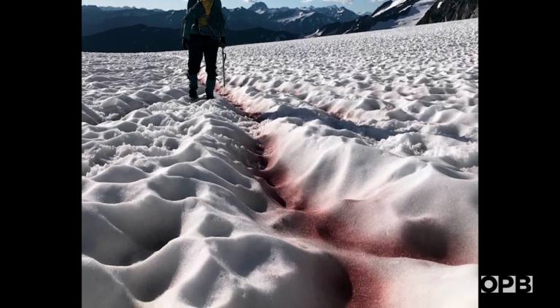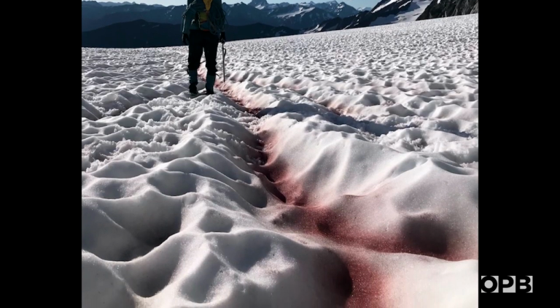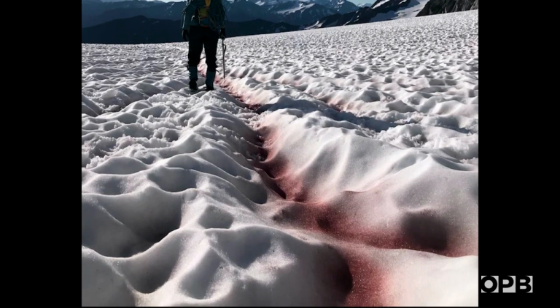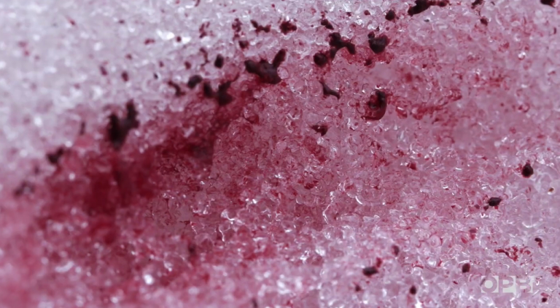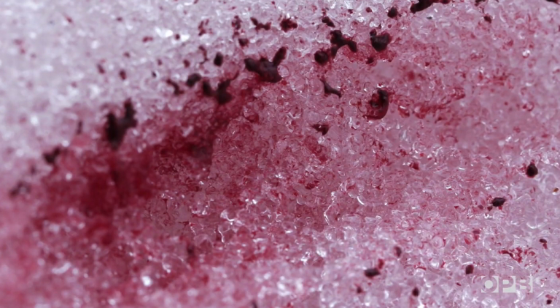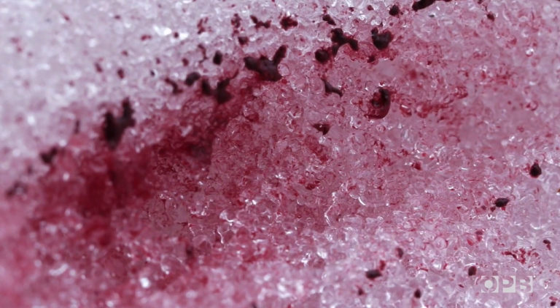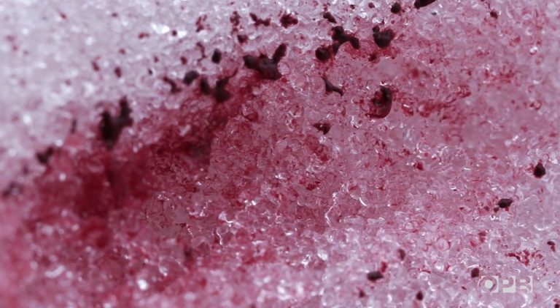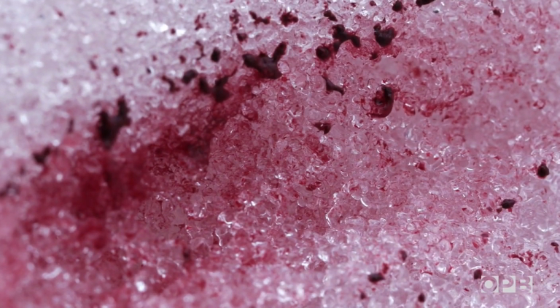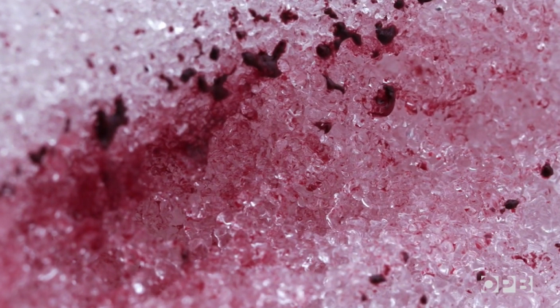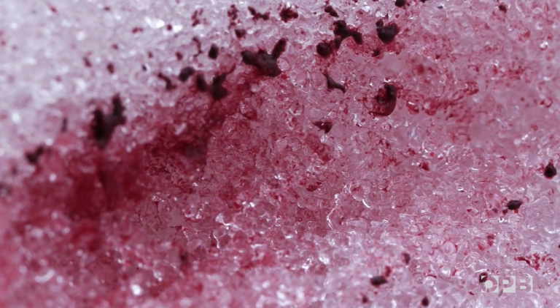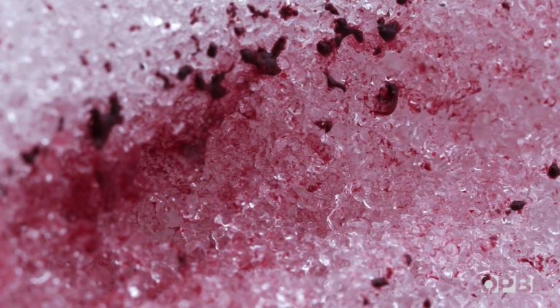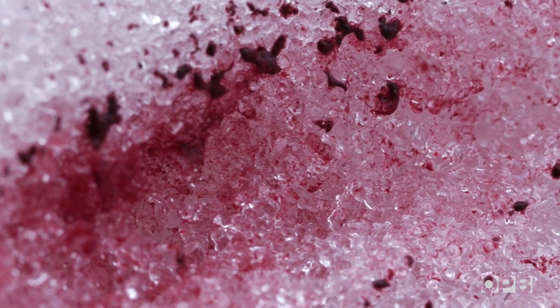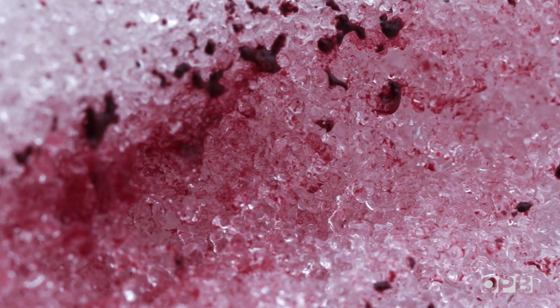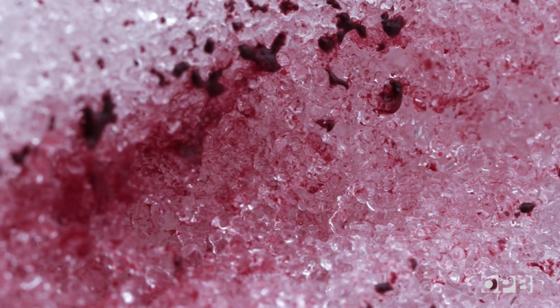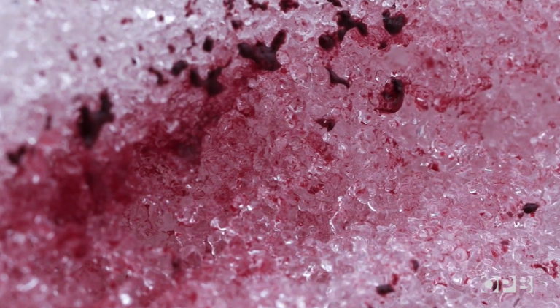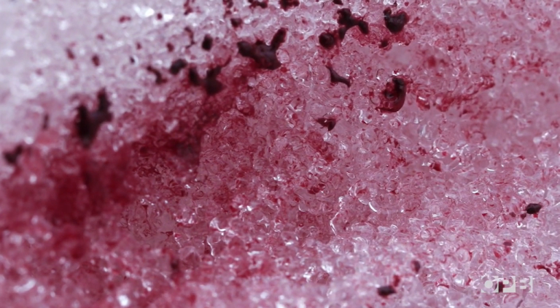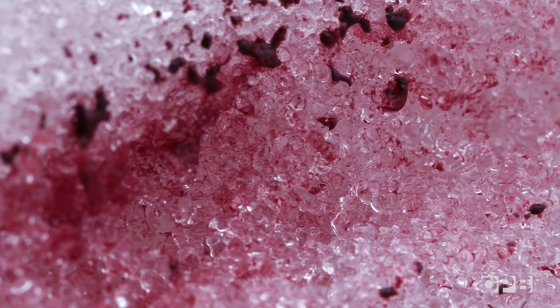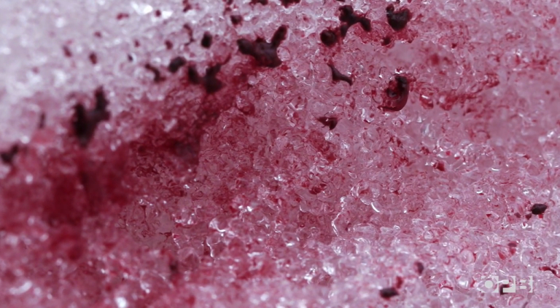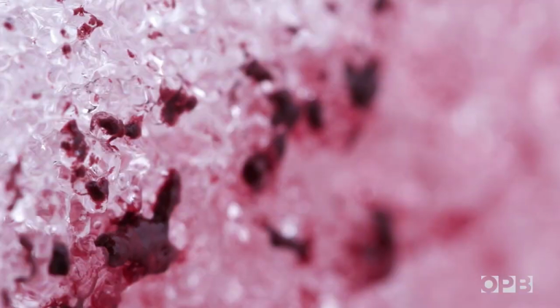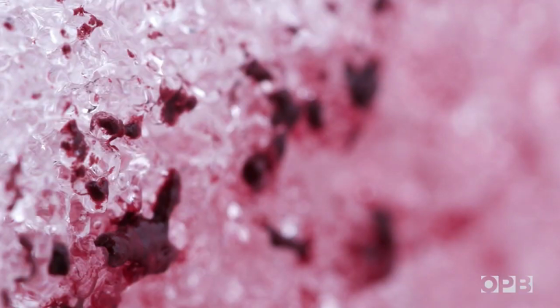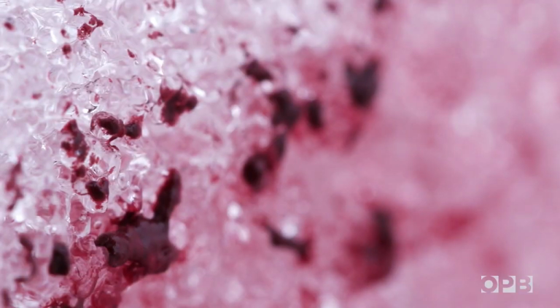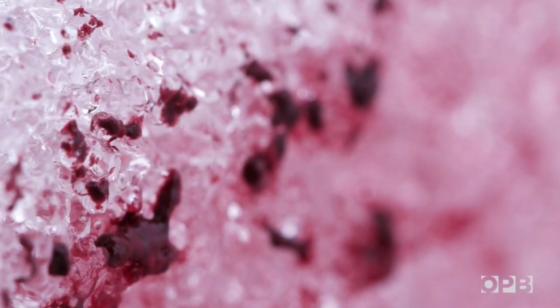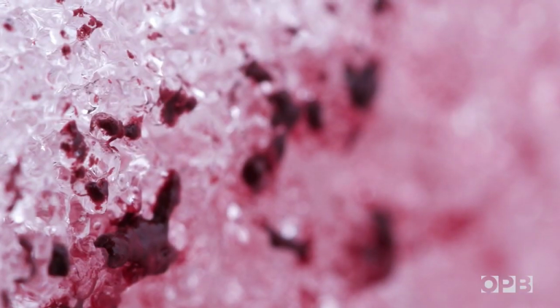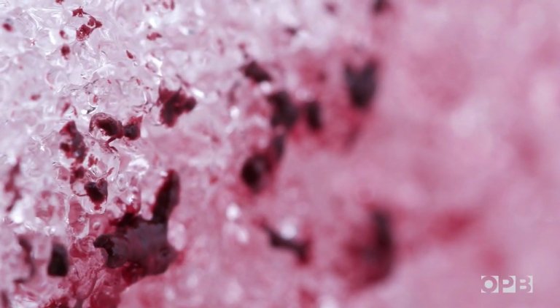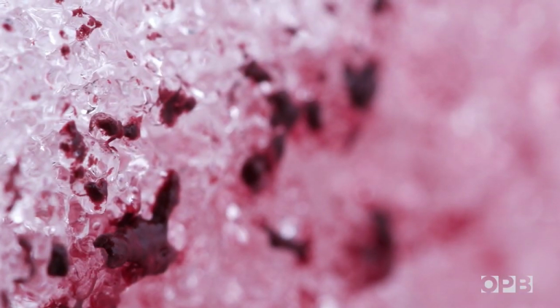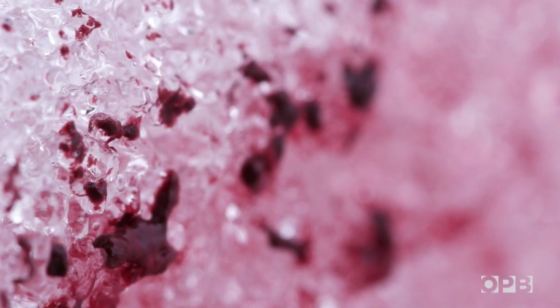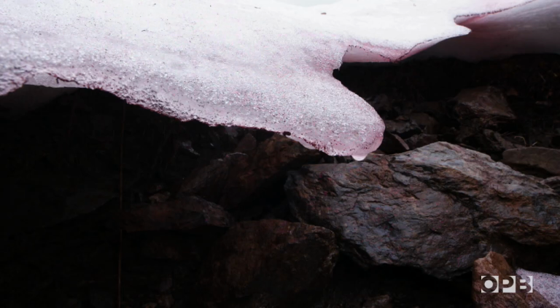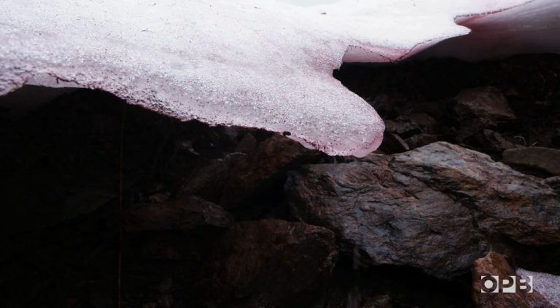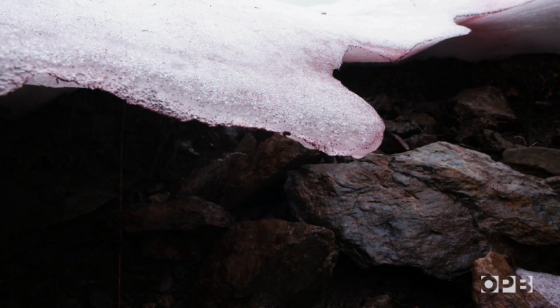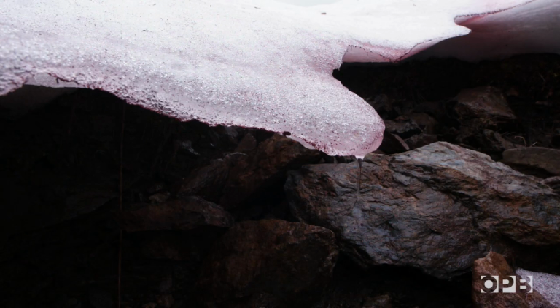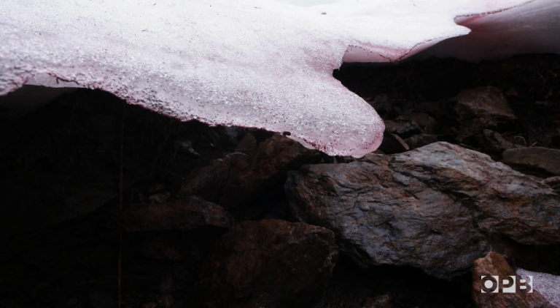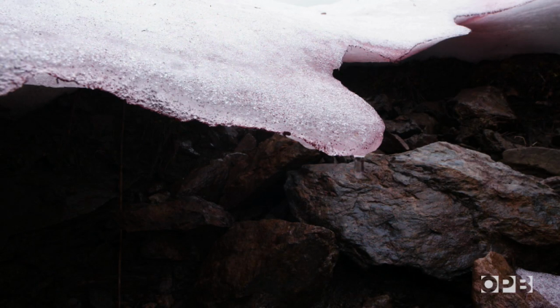Some folks even say it tastes like watermelon. Although, be warned, other microbes in the snow may have a laxative effect.